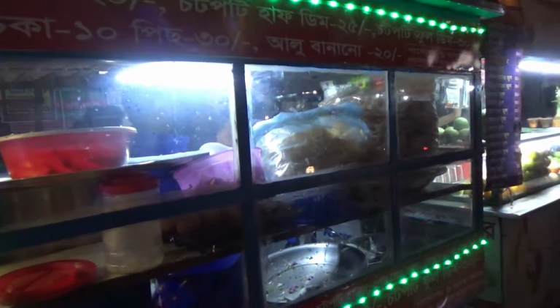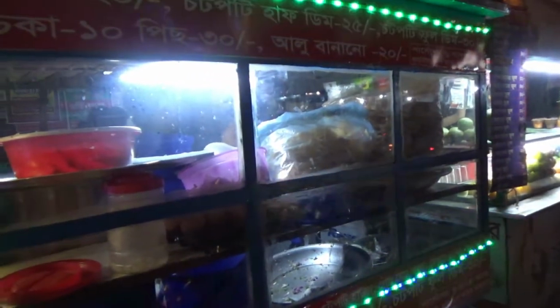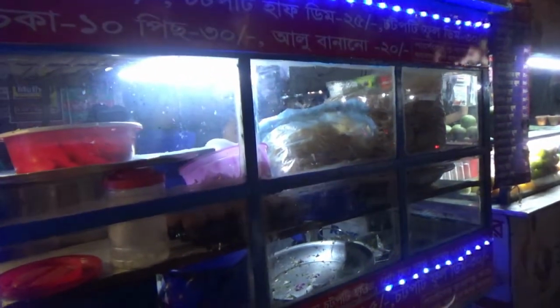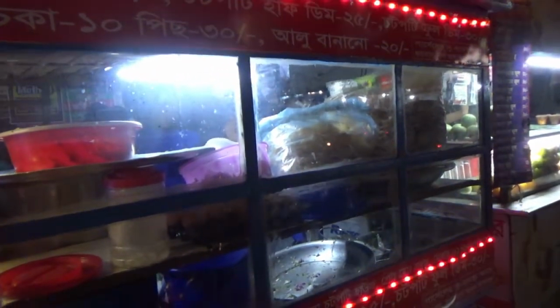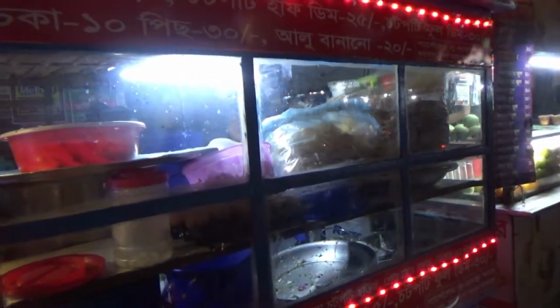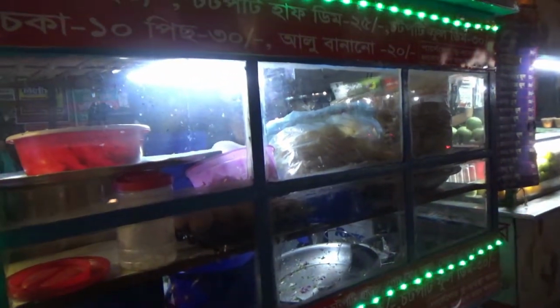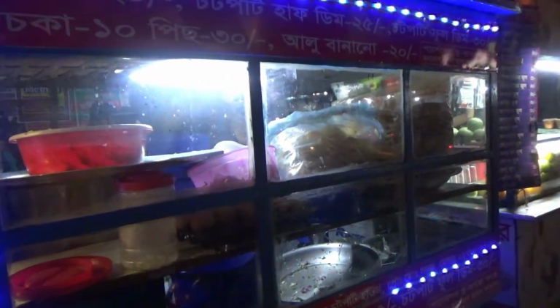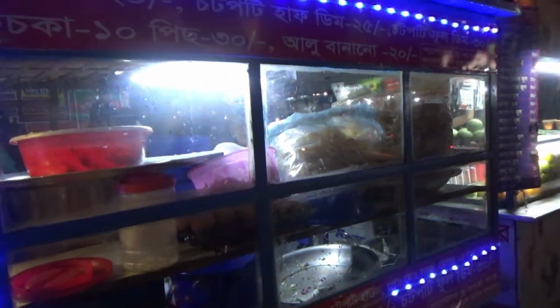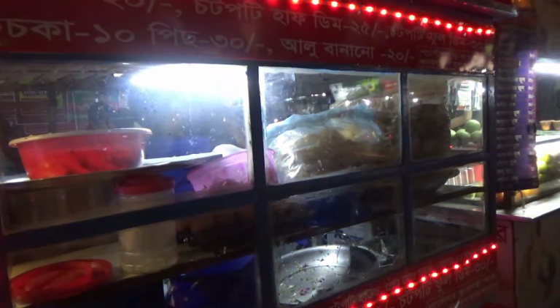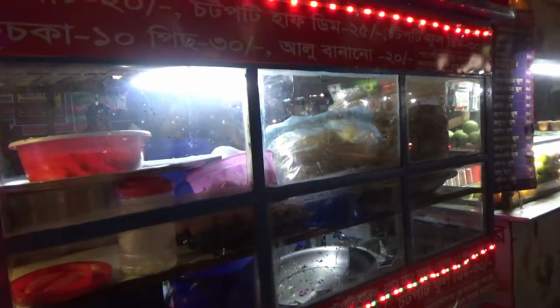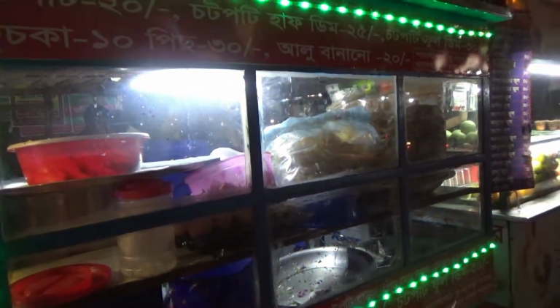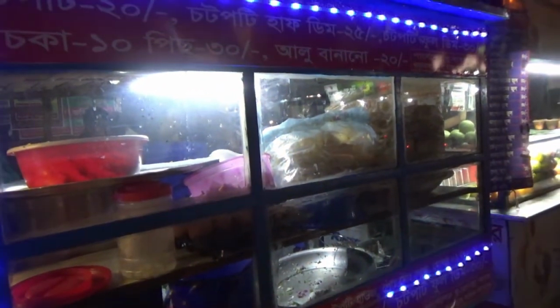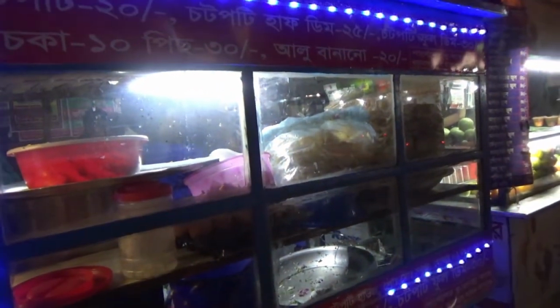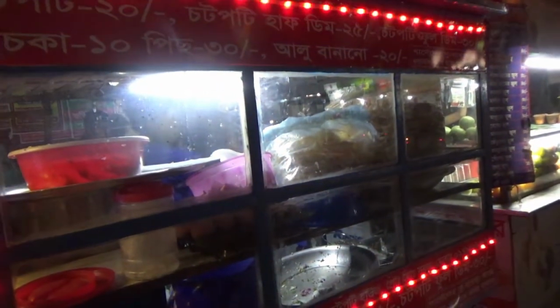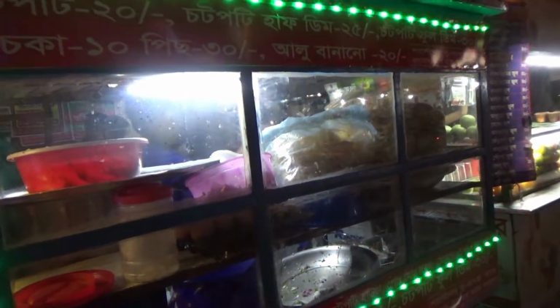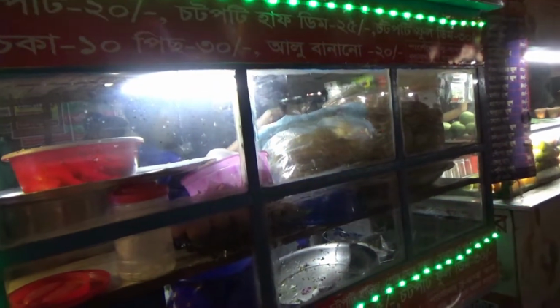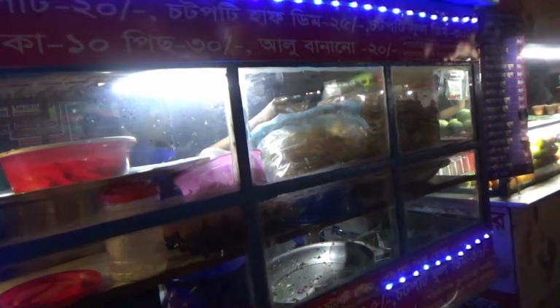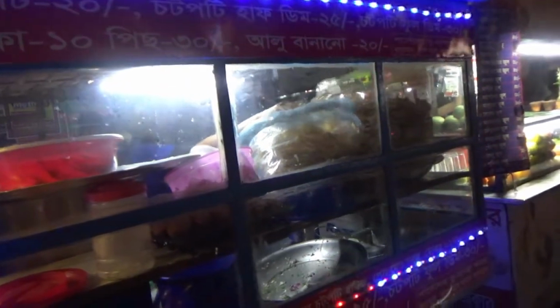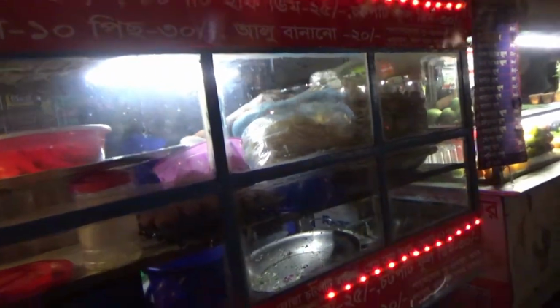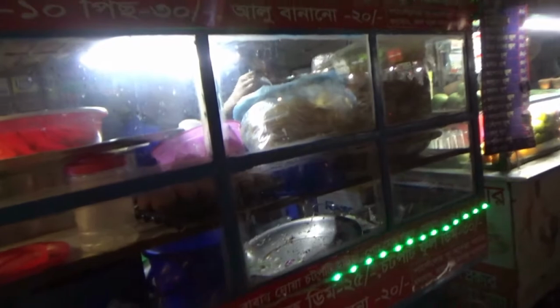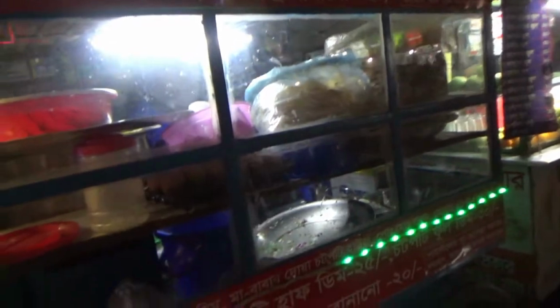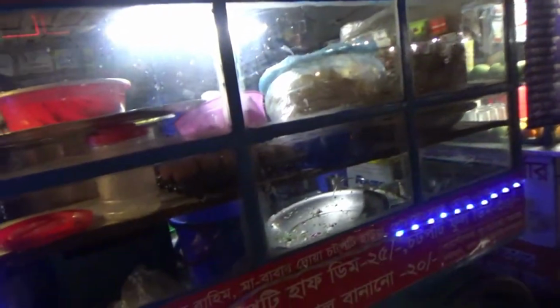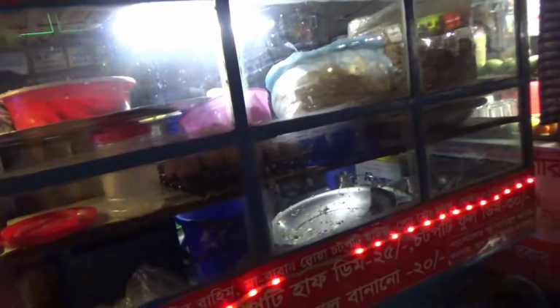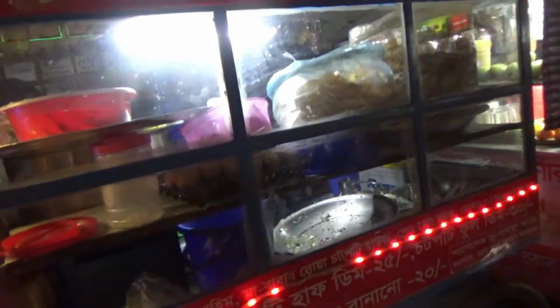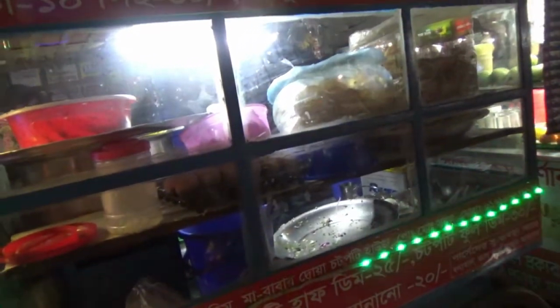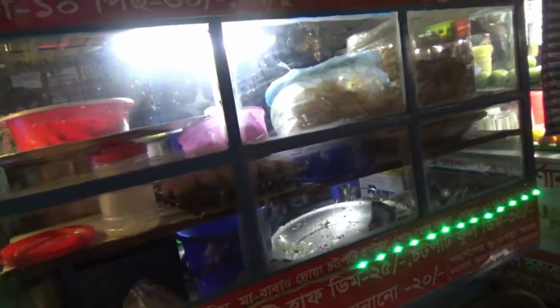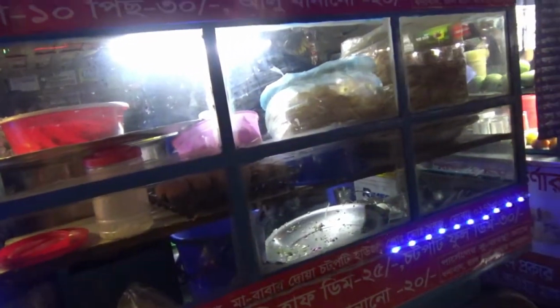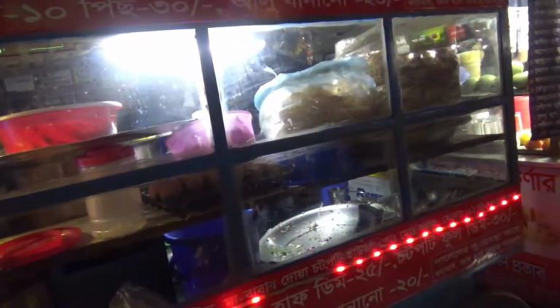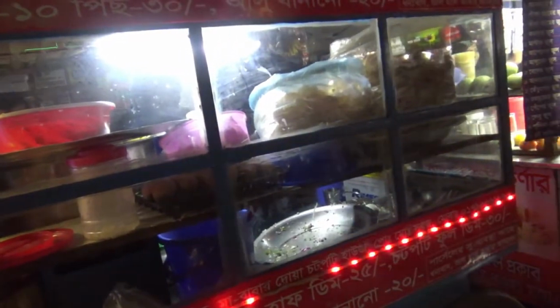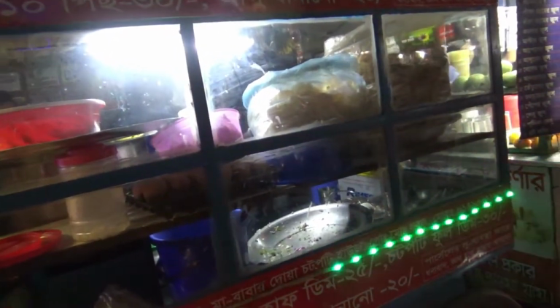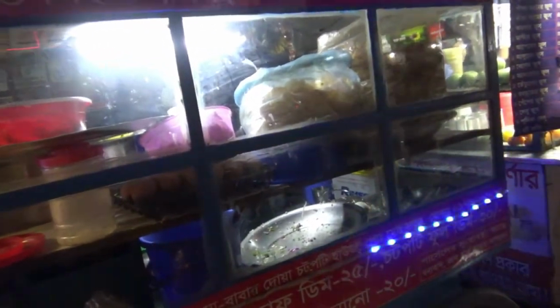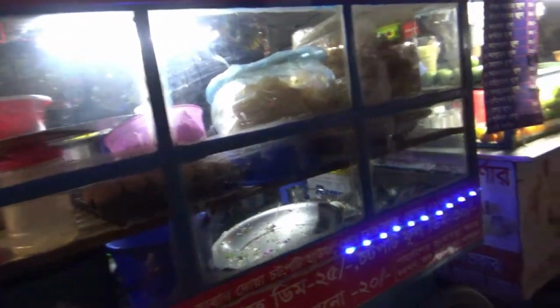The chapati stall is not really lit so it's difficult to see, so we'll move on to the next one.